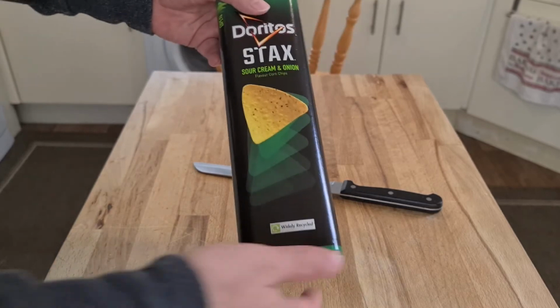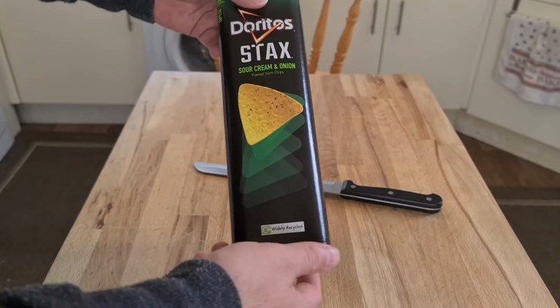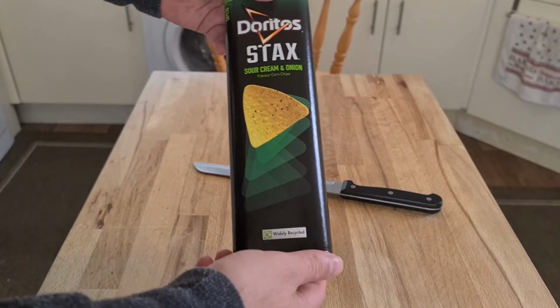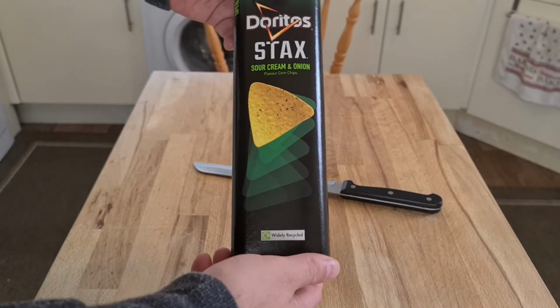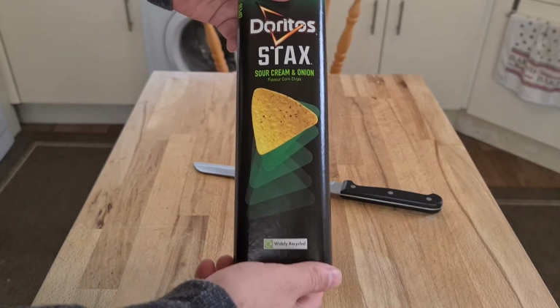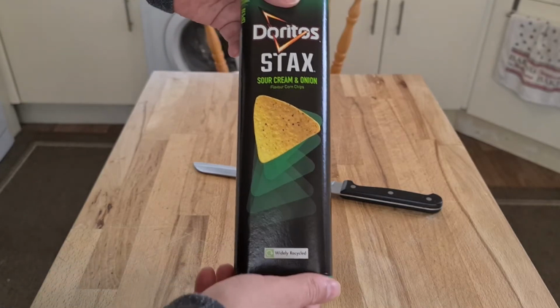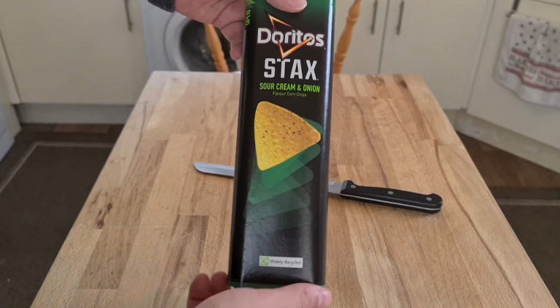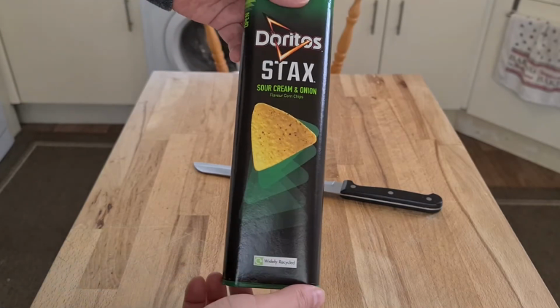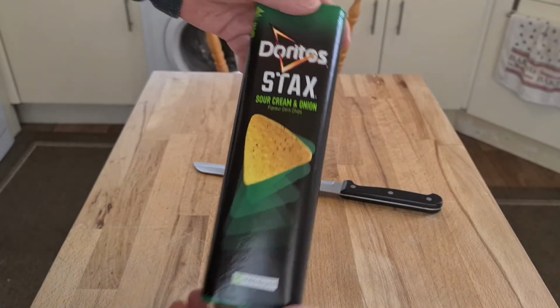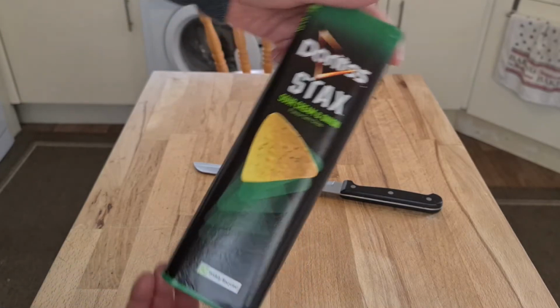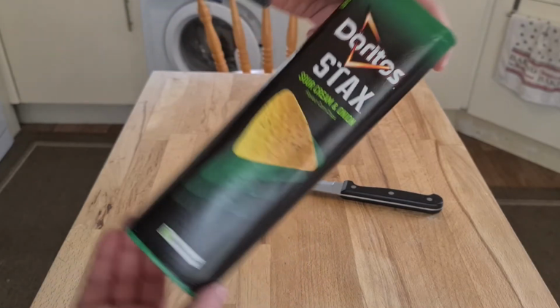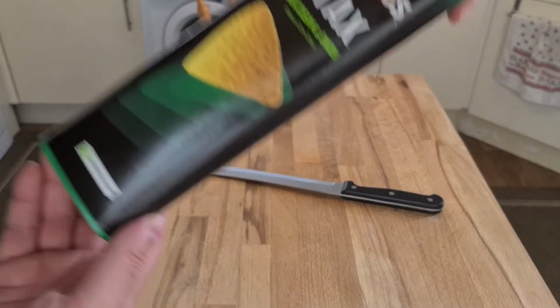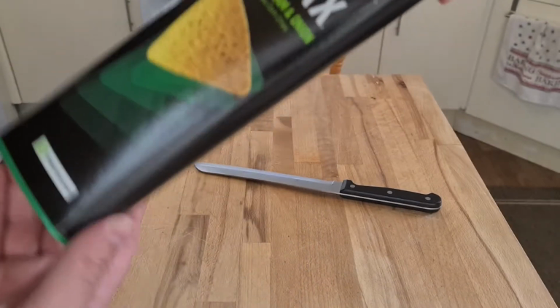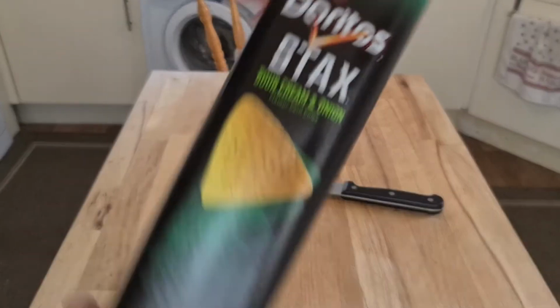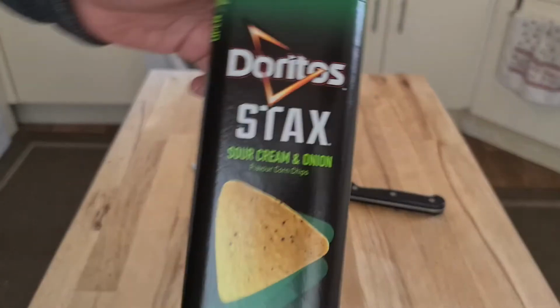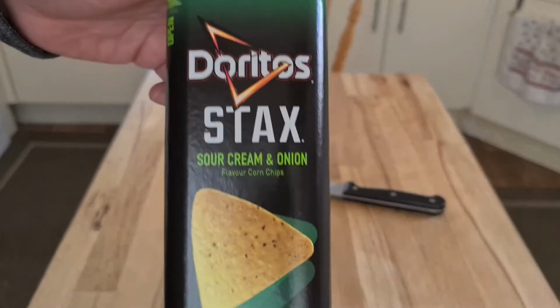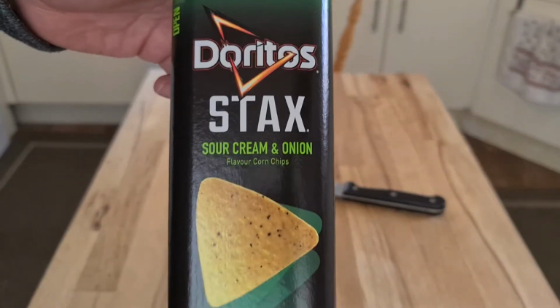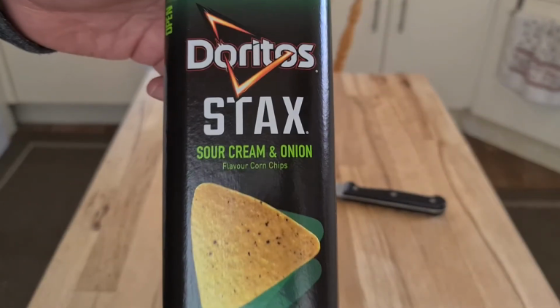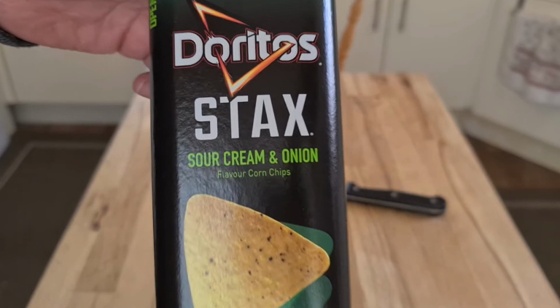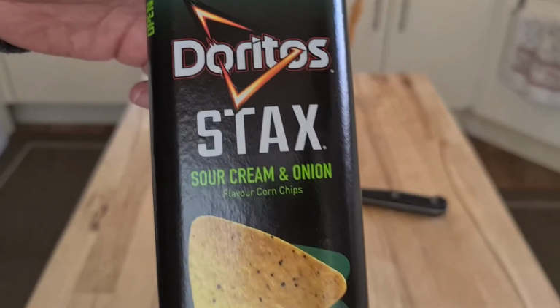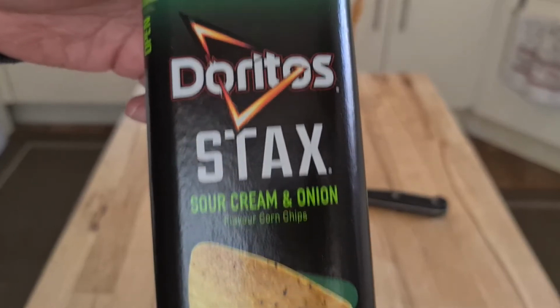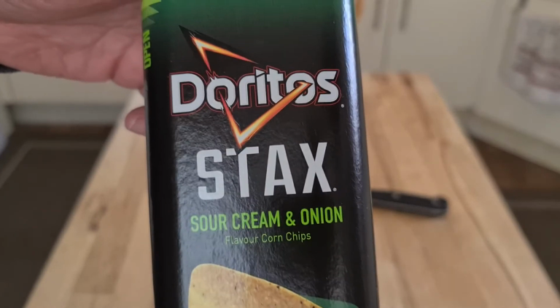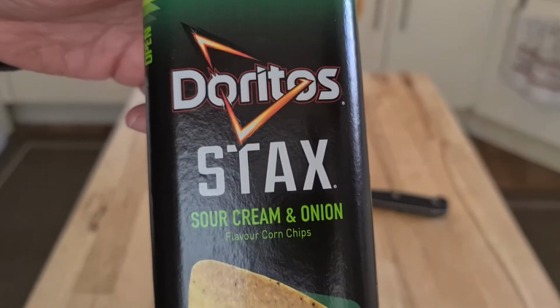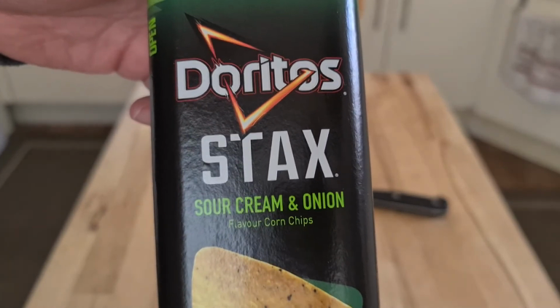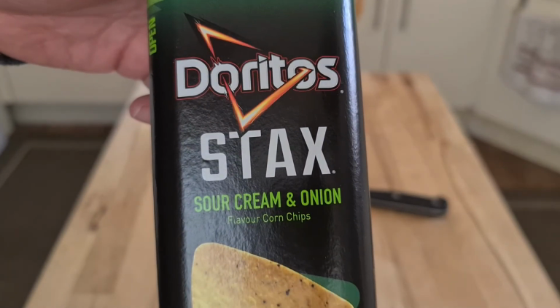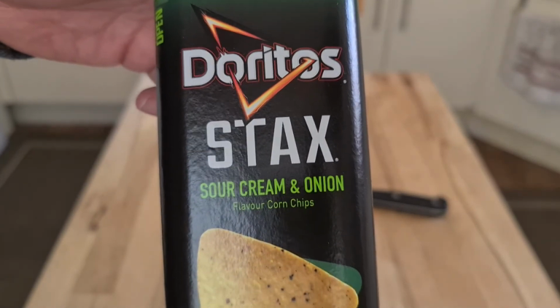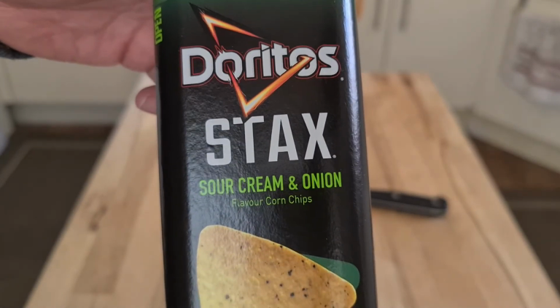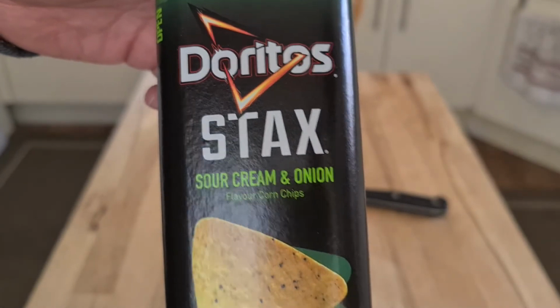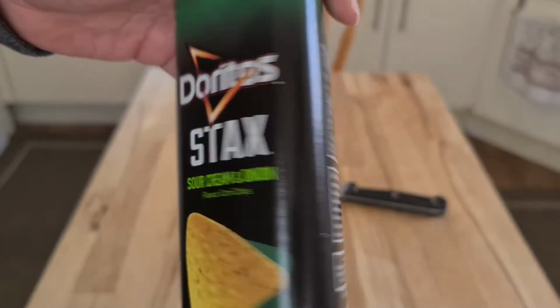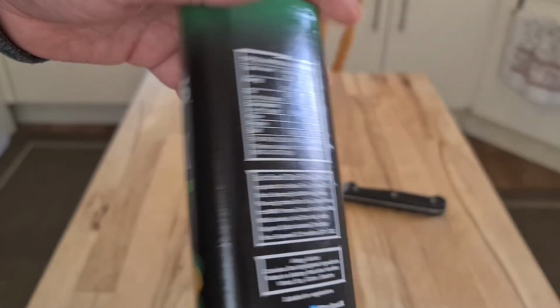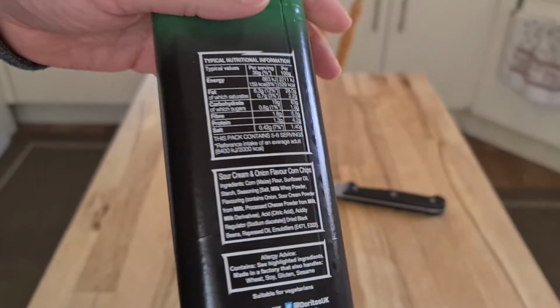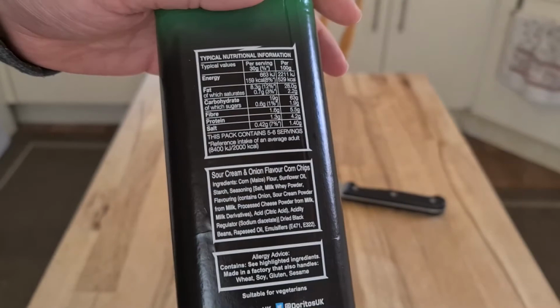This is the sour cream and onion flavor. That's what the thing looks like.